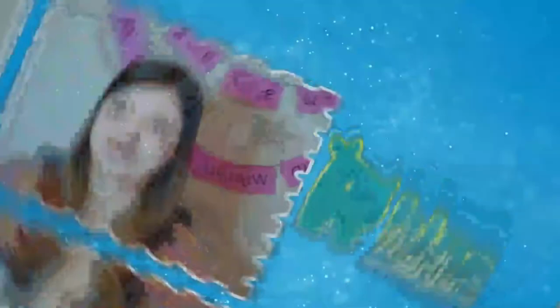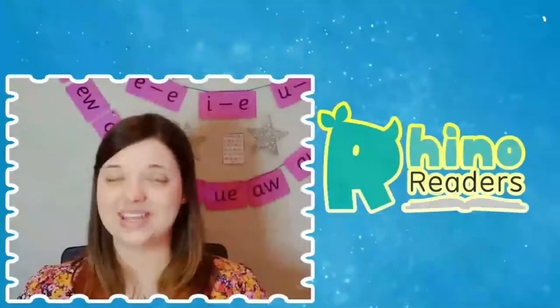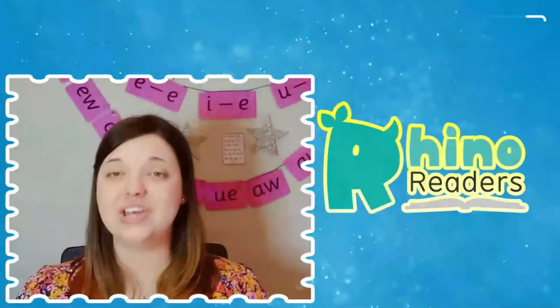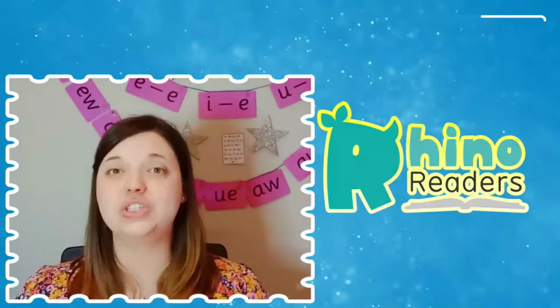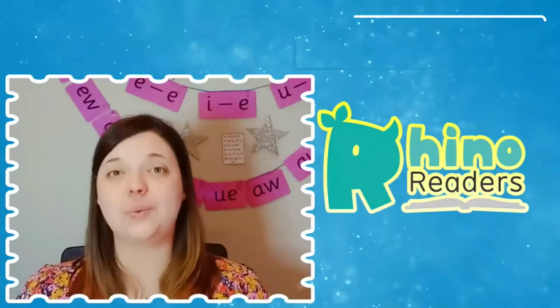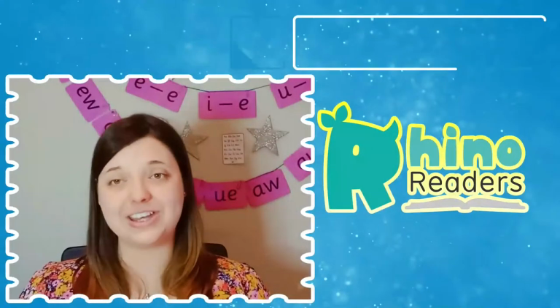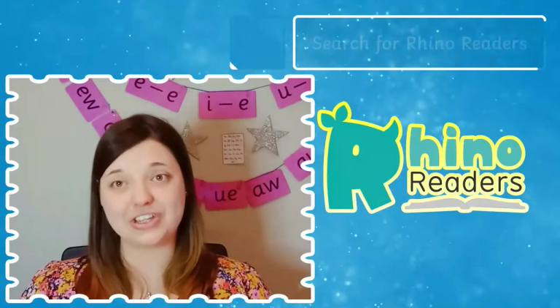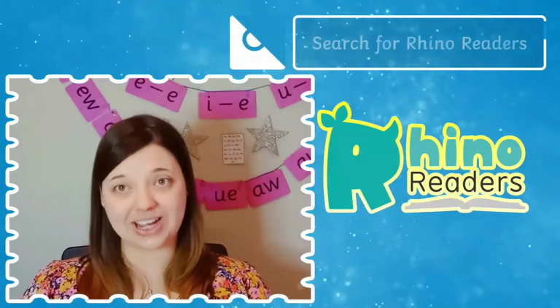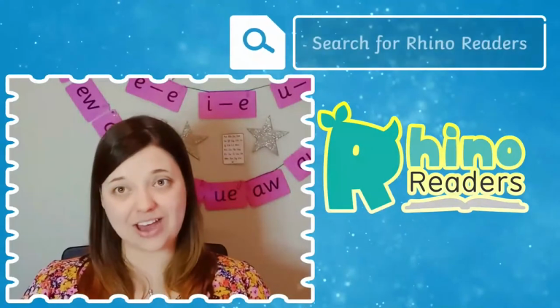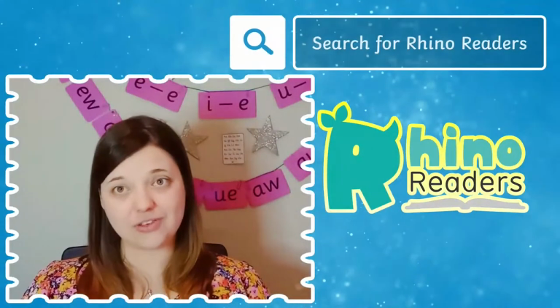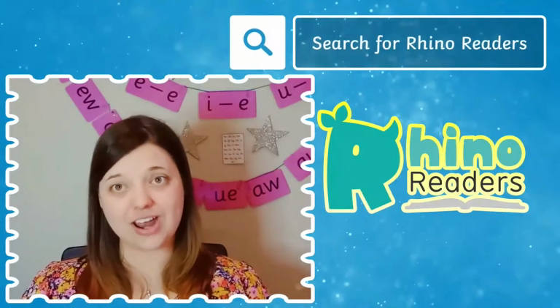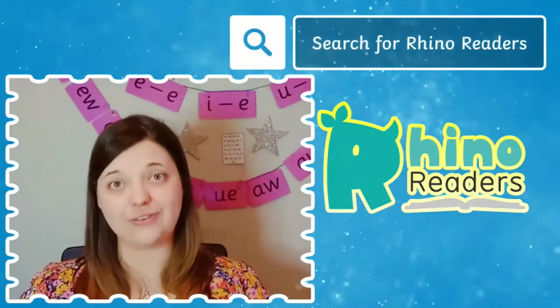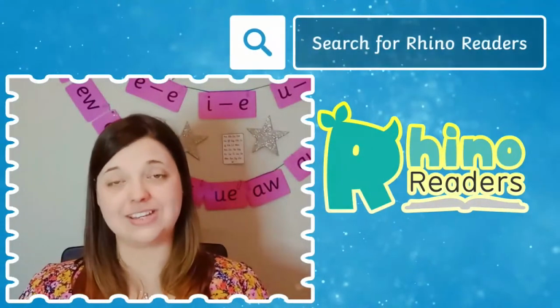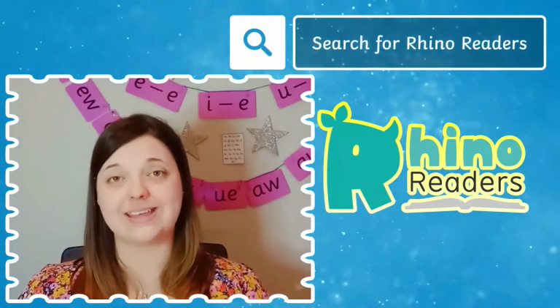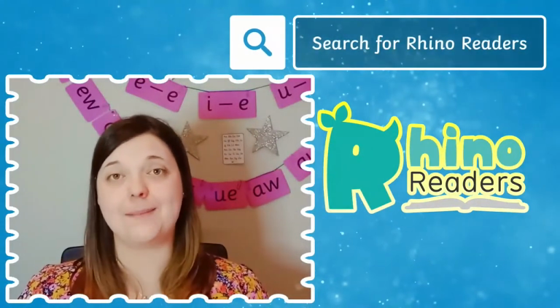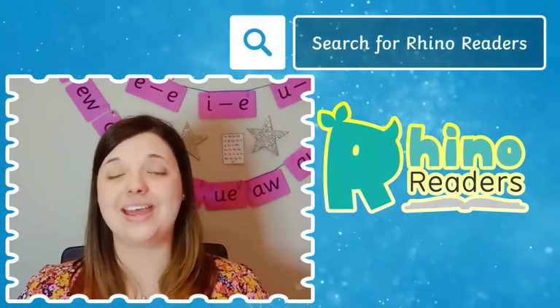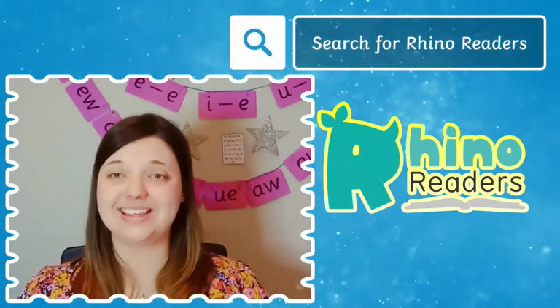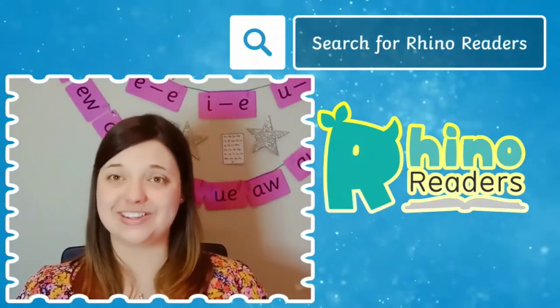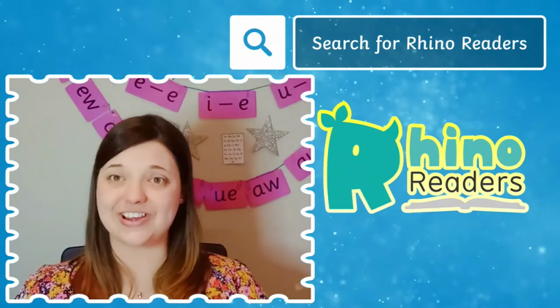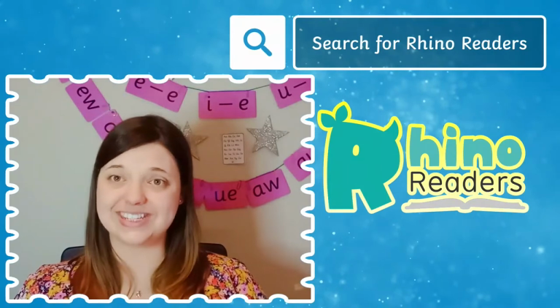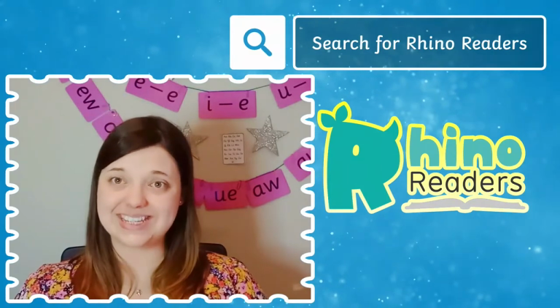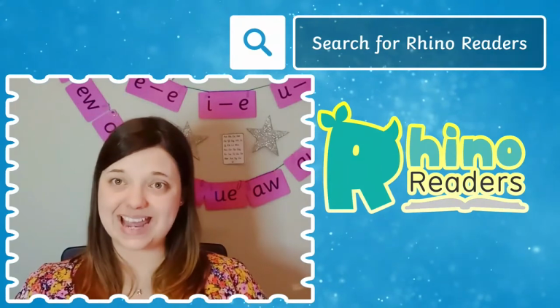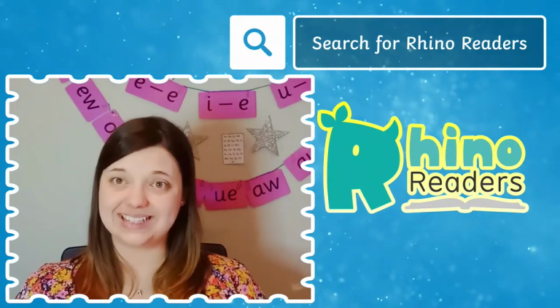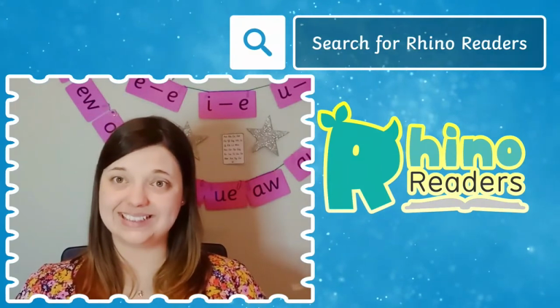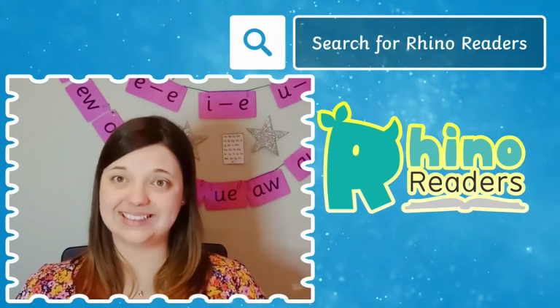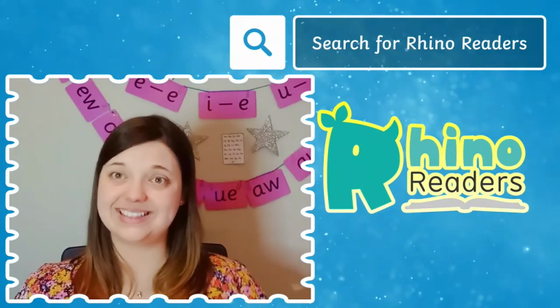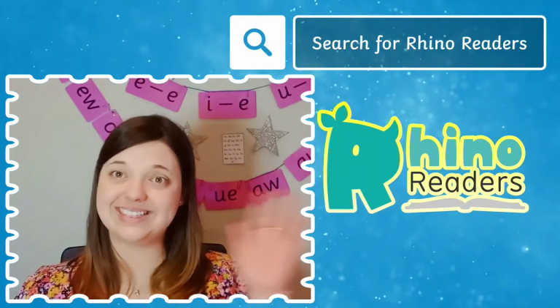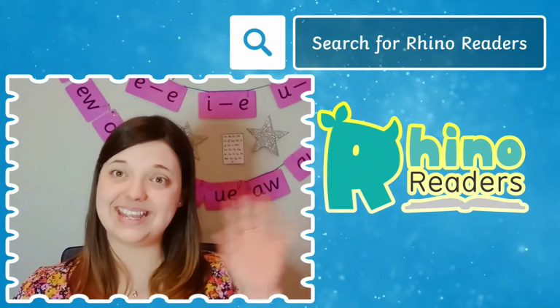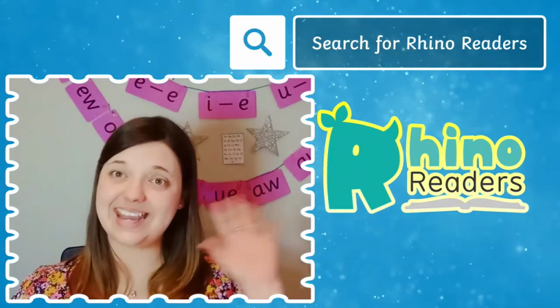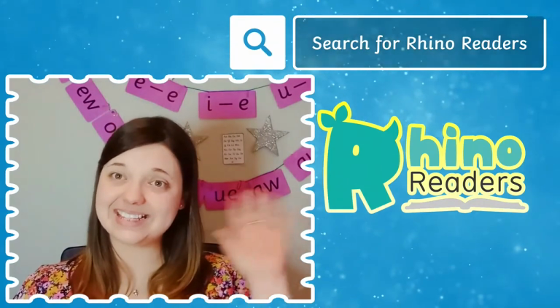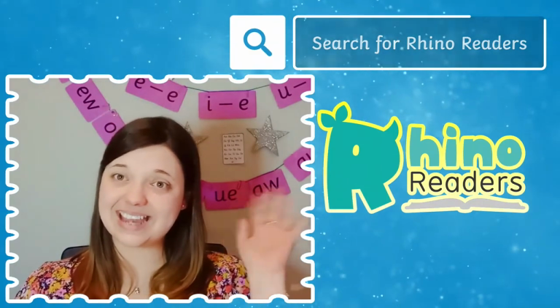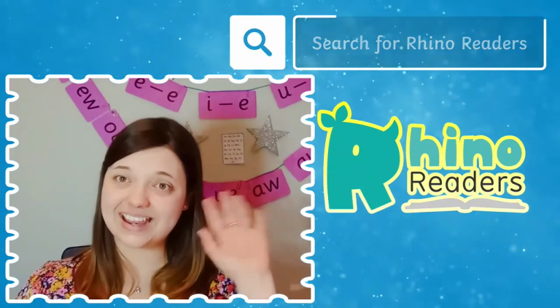So why not check out the Rhino Readers app and get started today. See you next time!